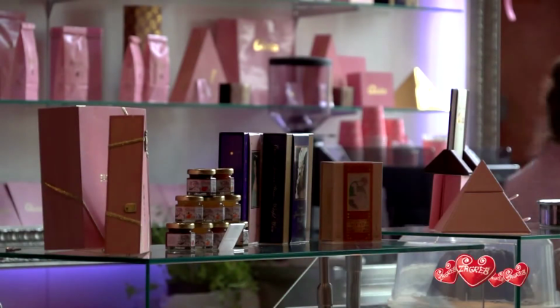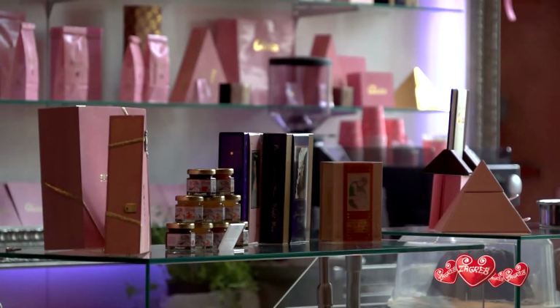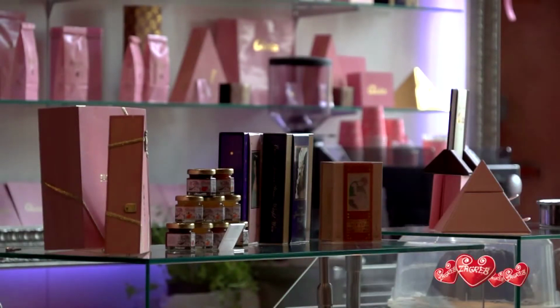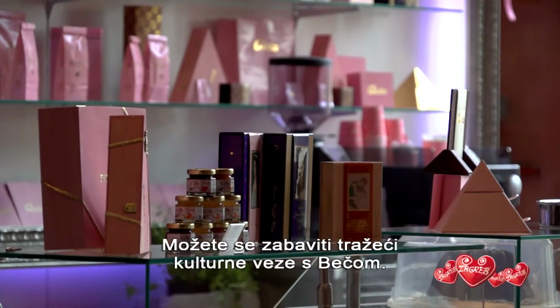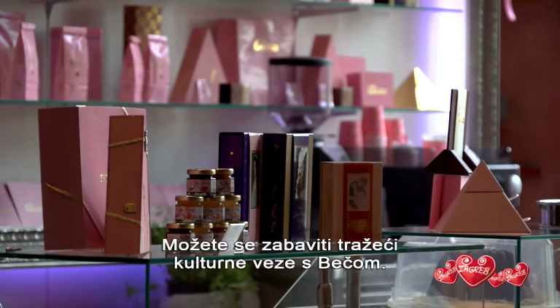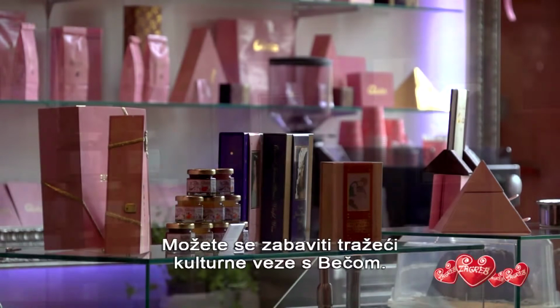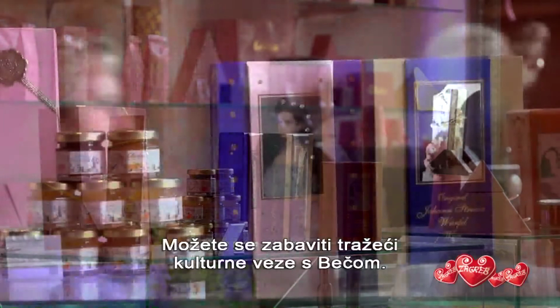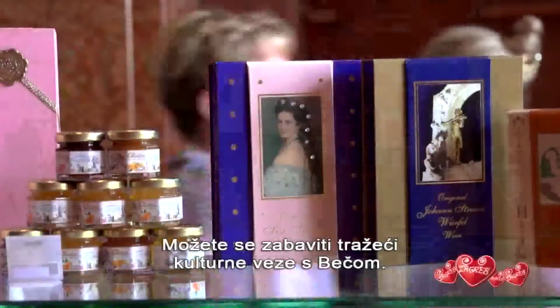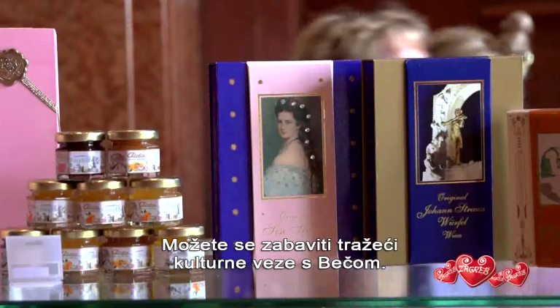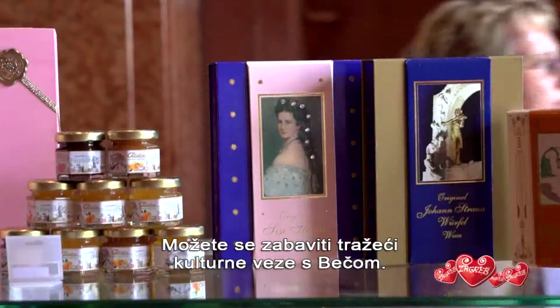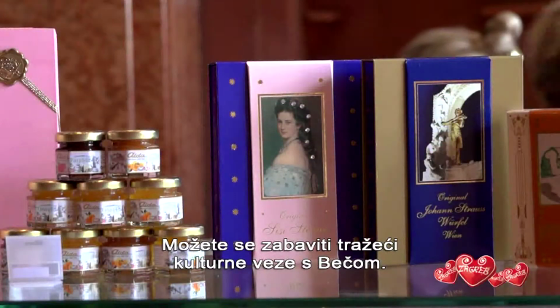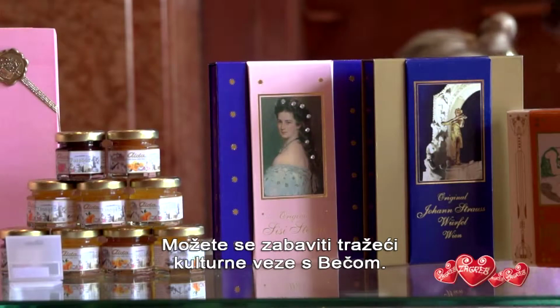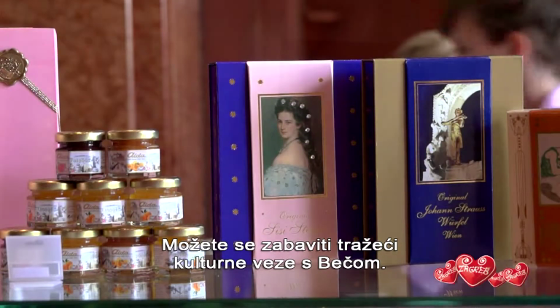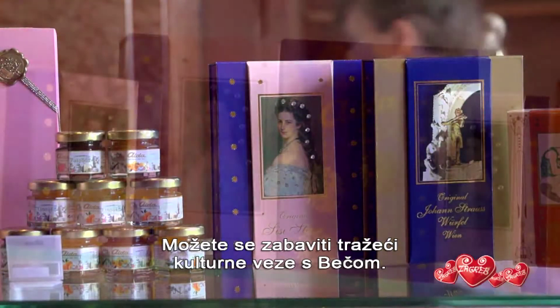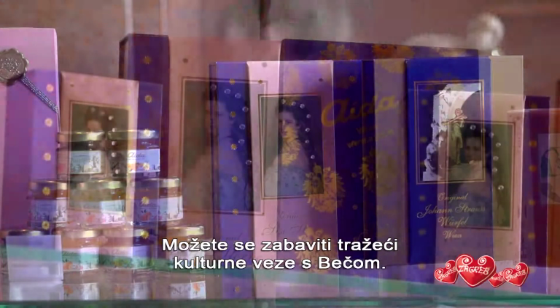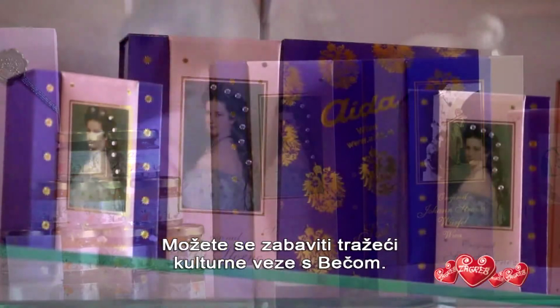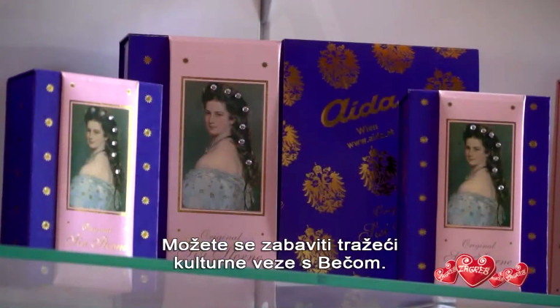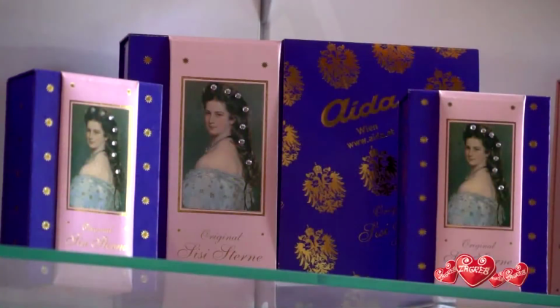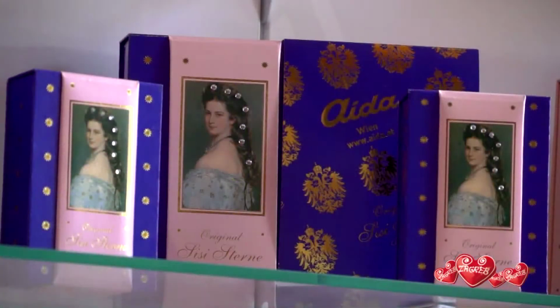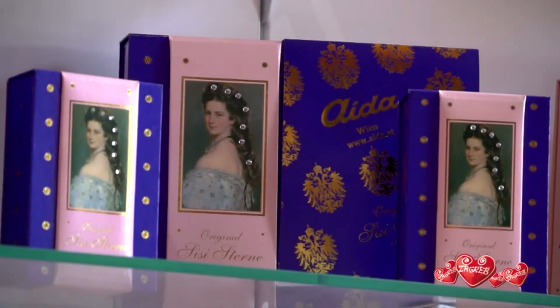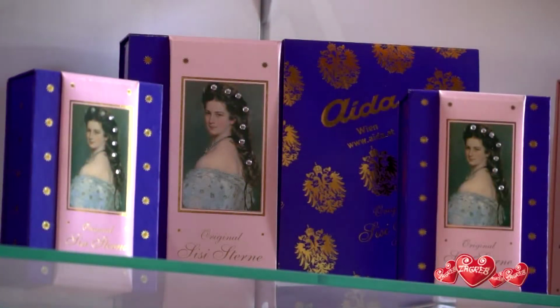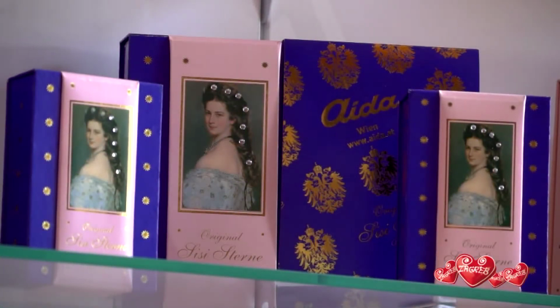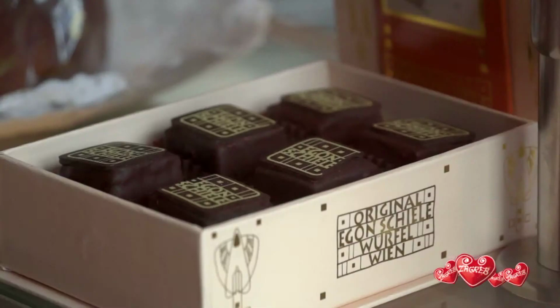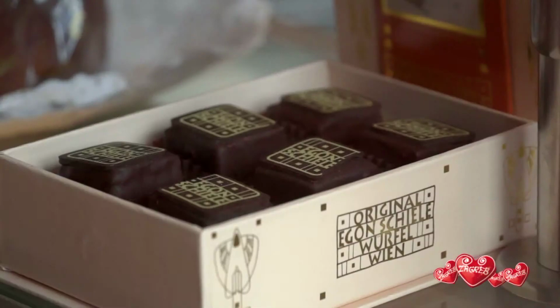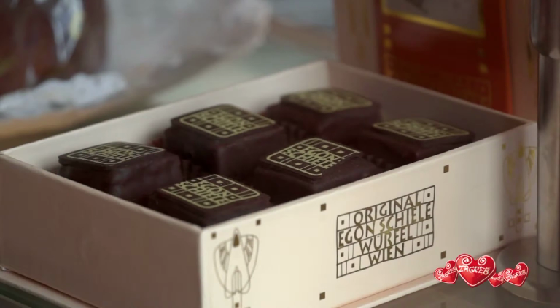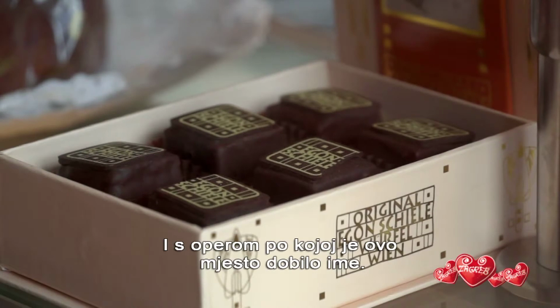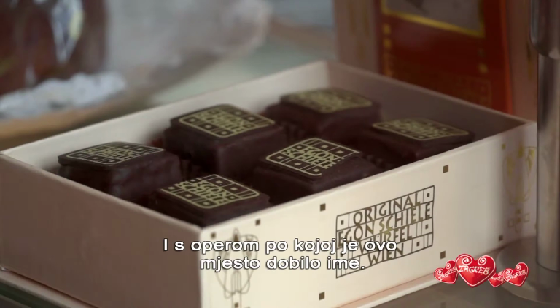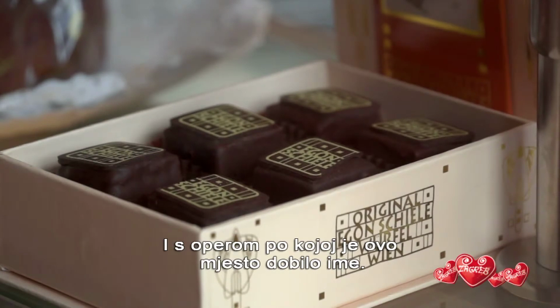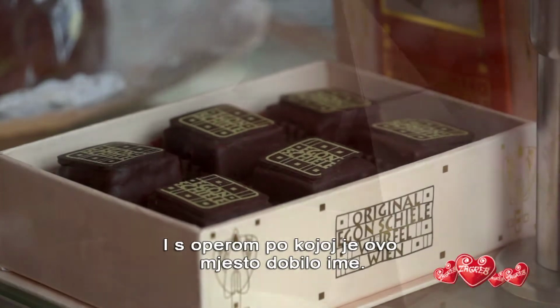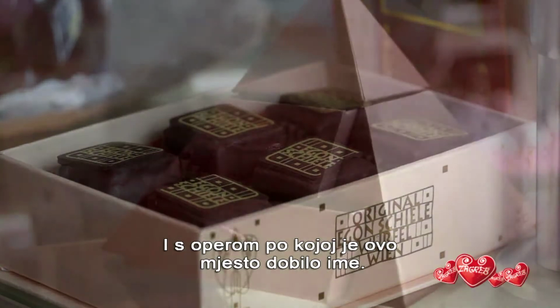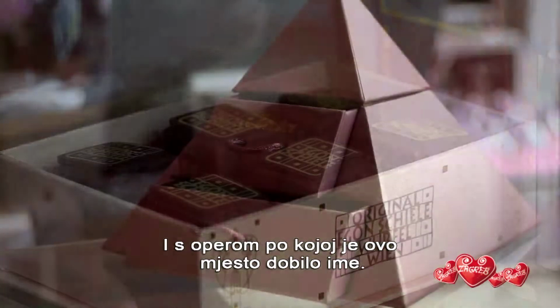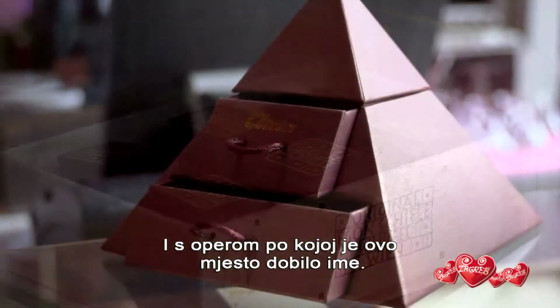You can play at spotting the cultural references to Vienna, and to the opera that gave it the name.